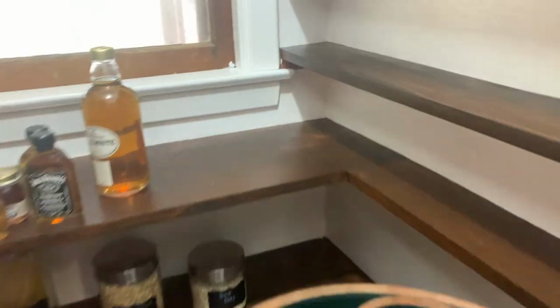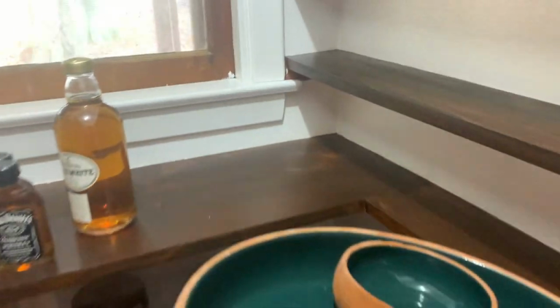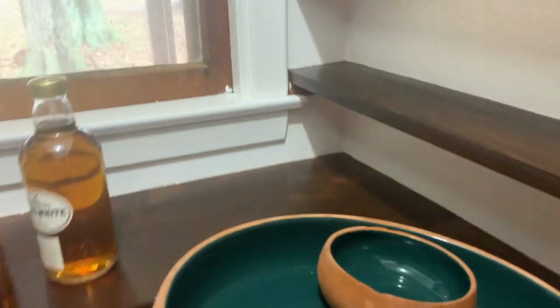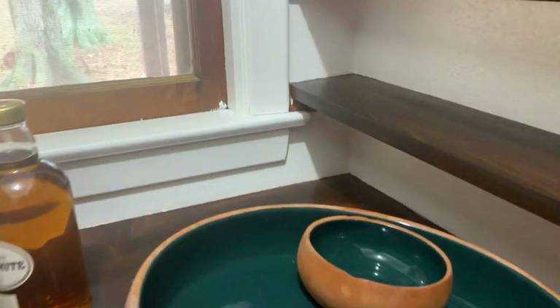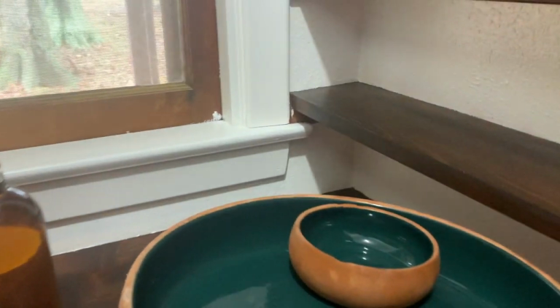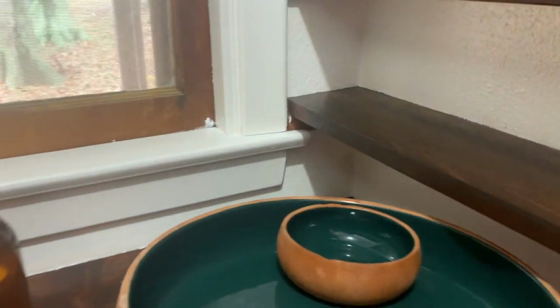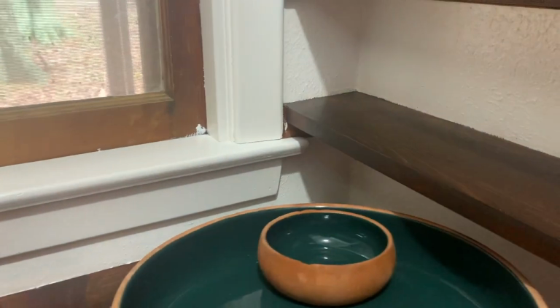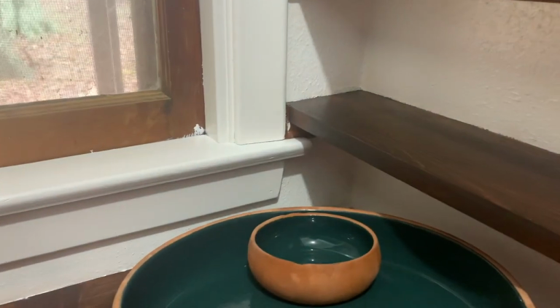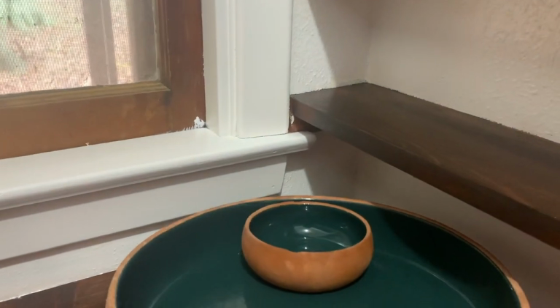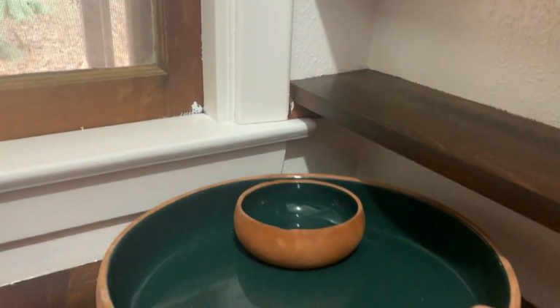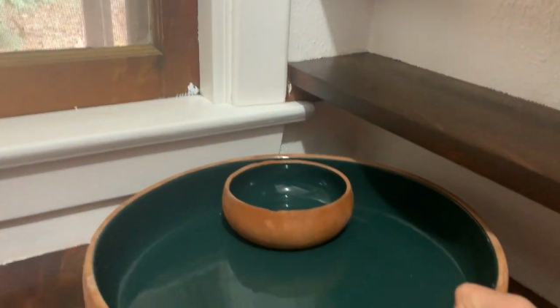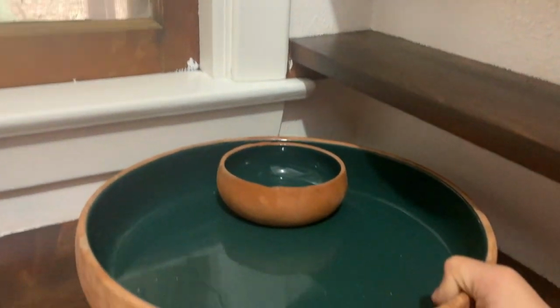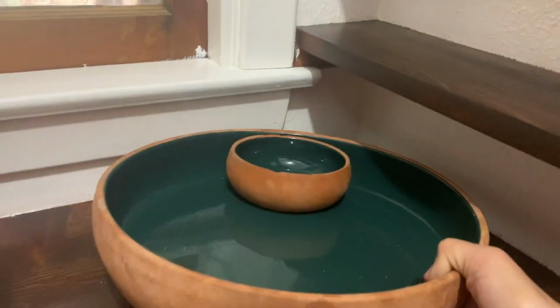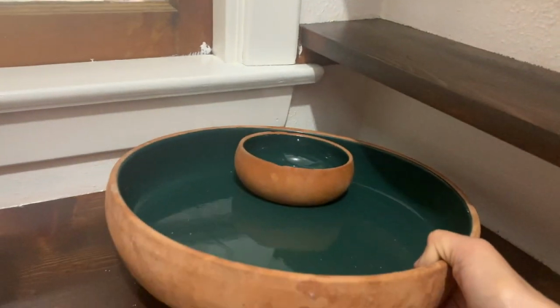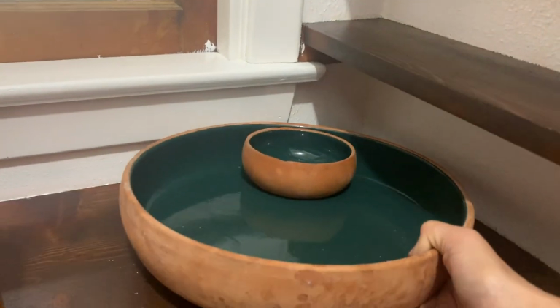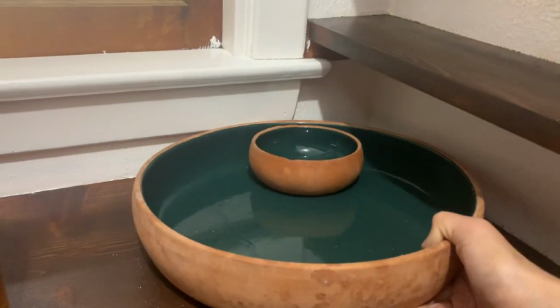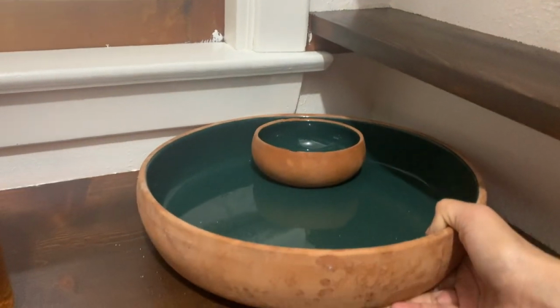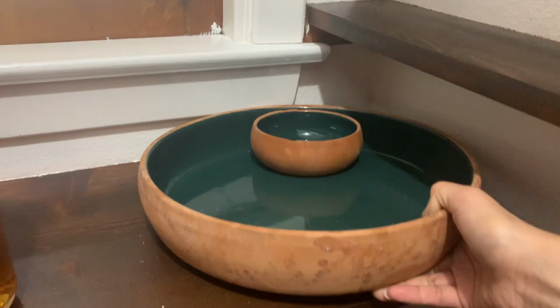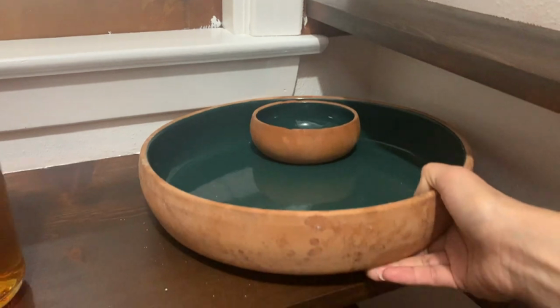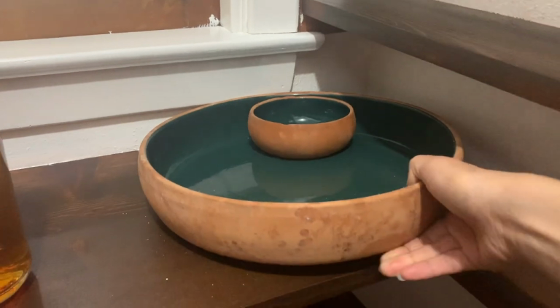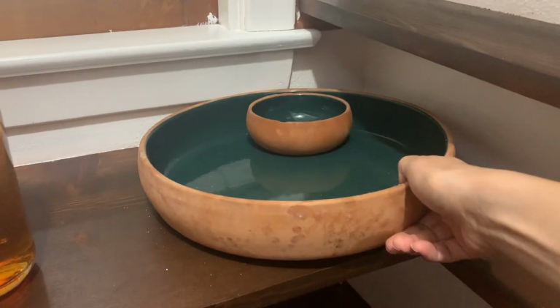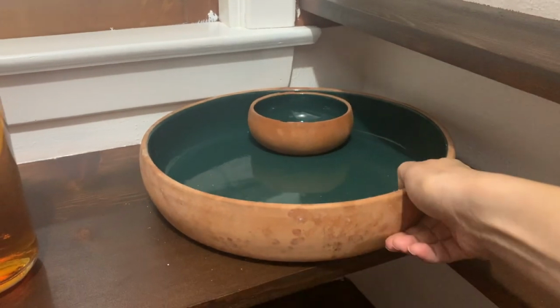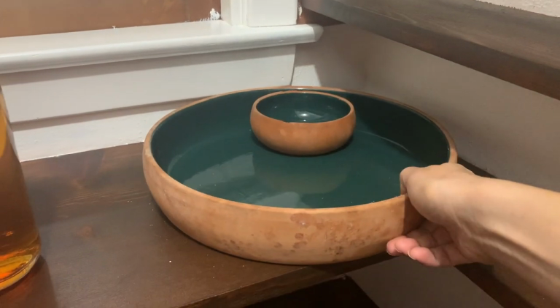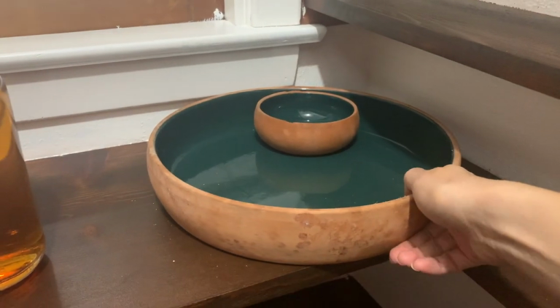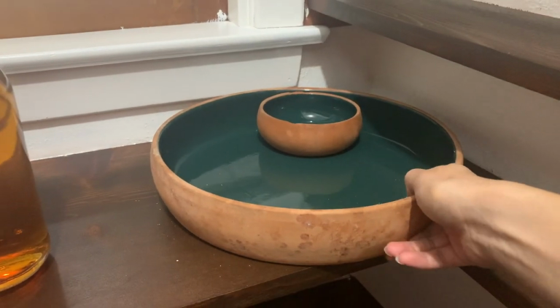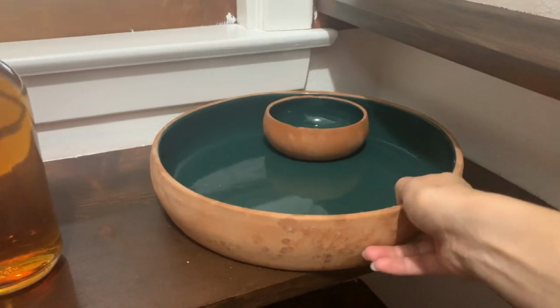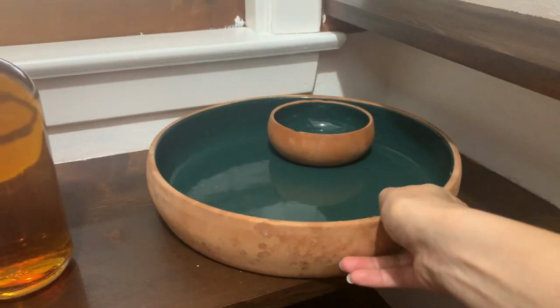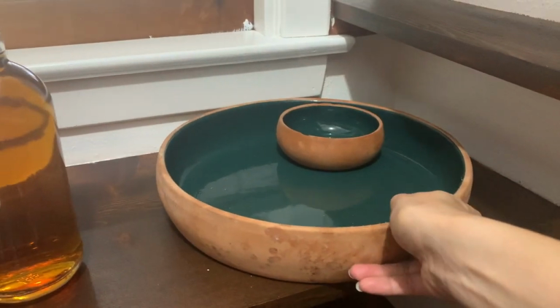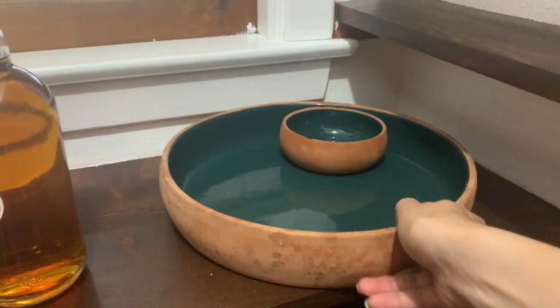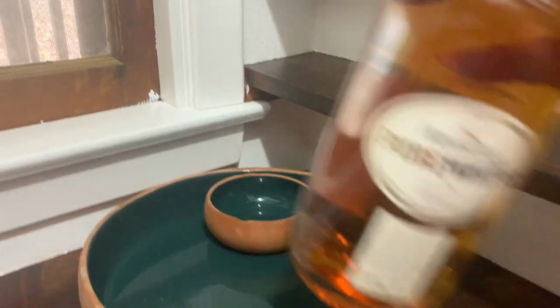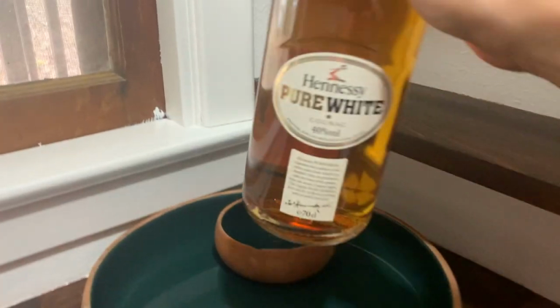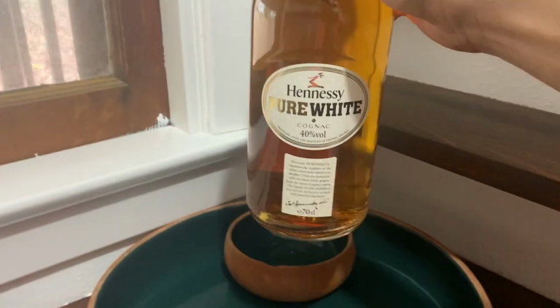This ceramic piece I thrifted for a dollar from a garage sale down the road — I thought it was the perfect find.